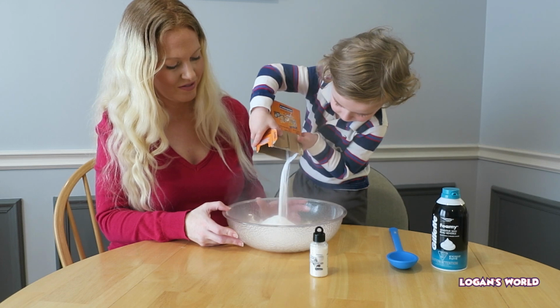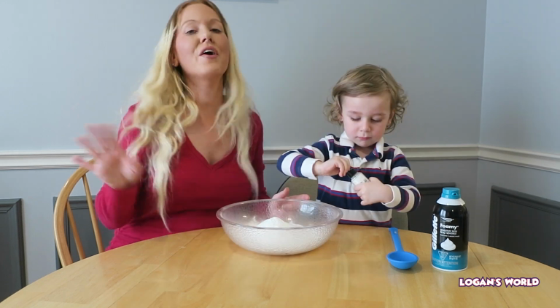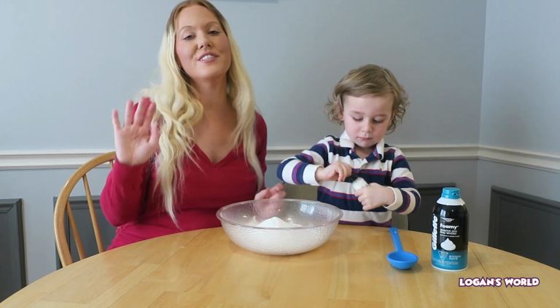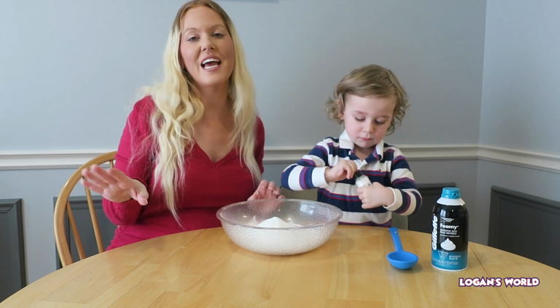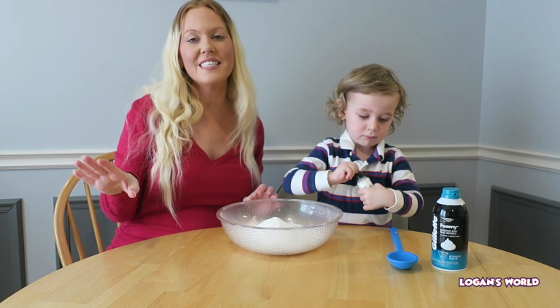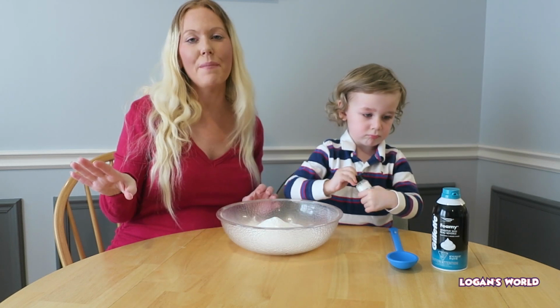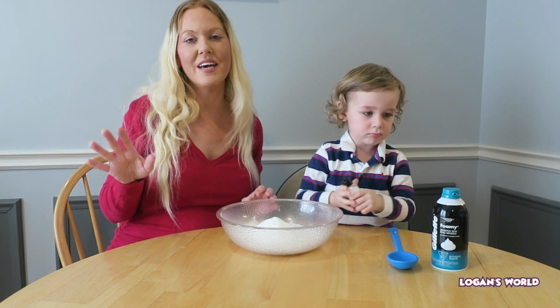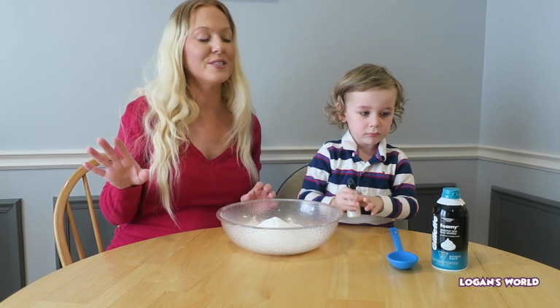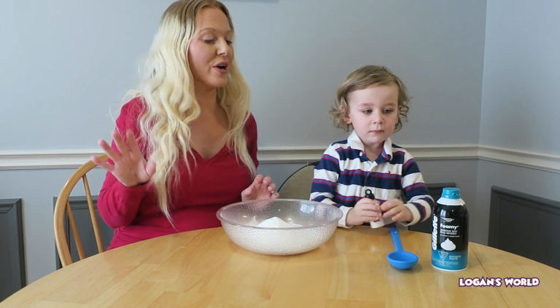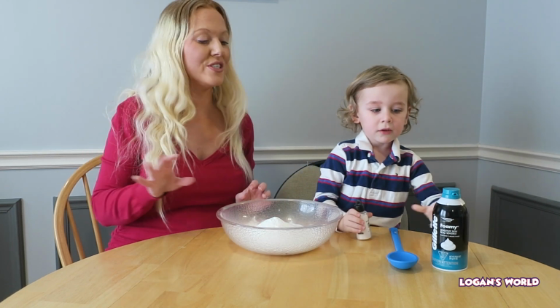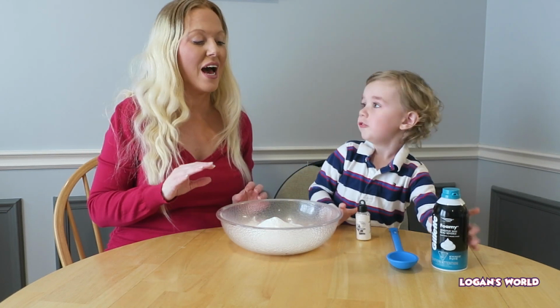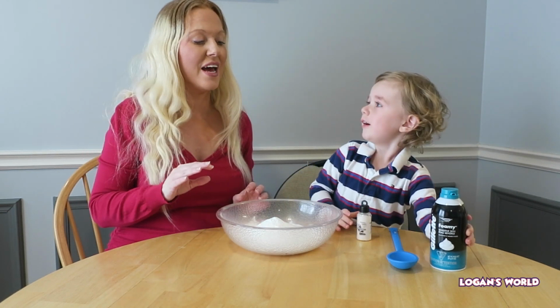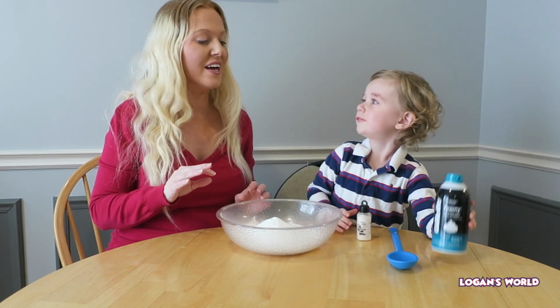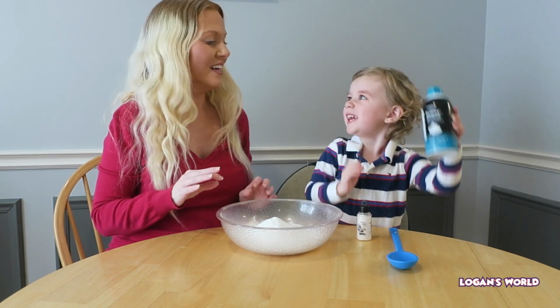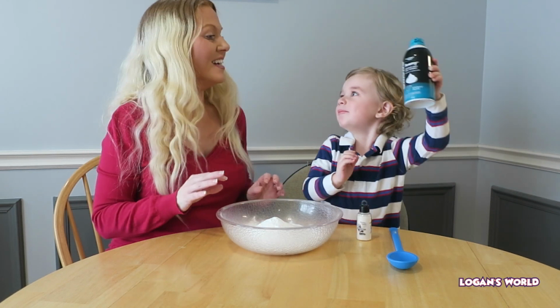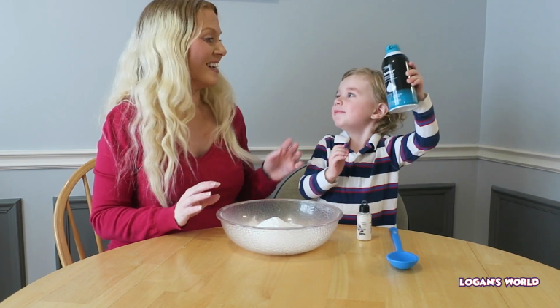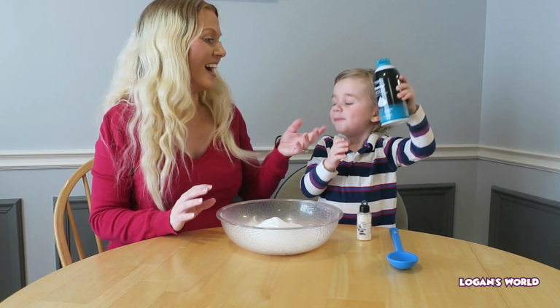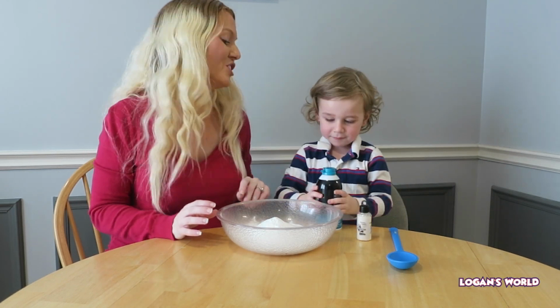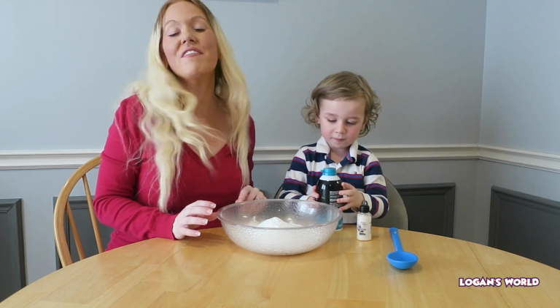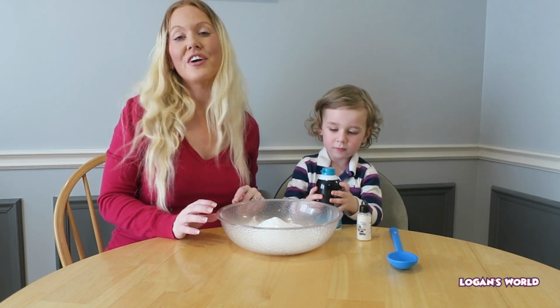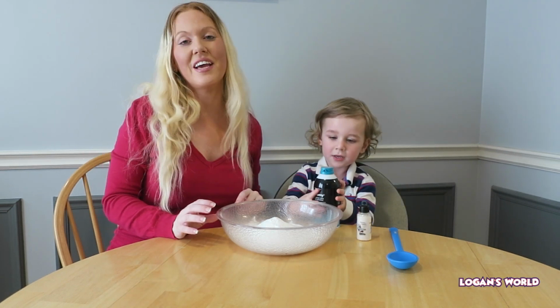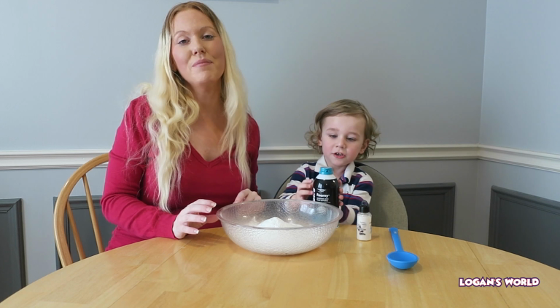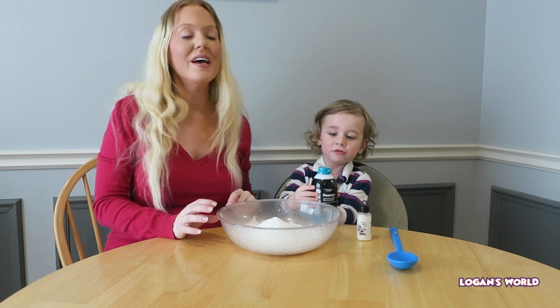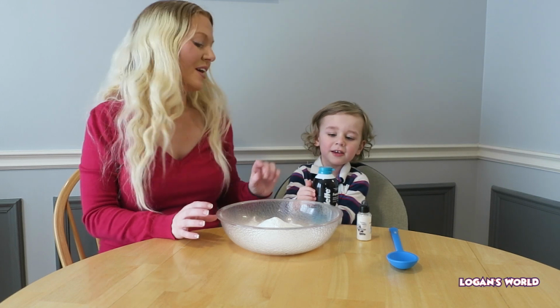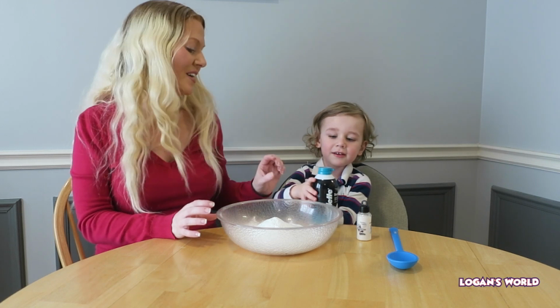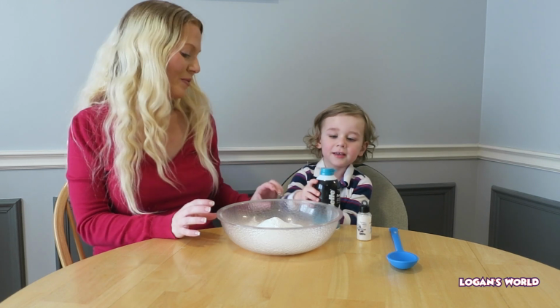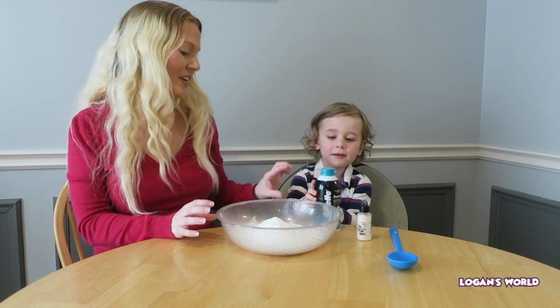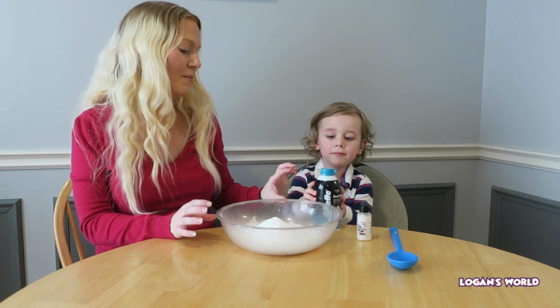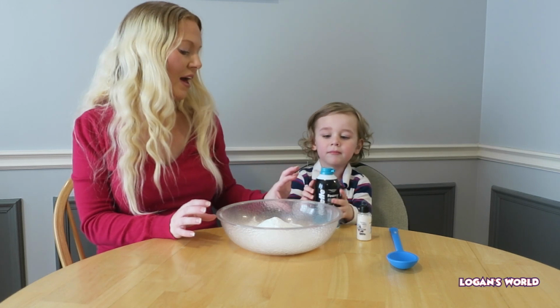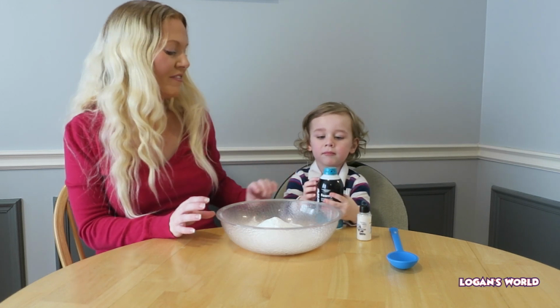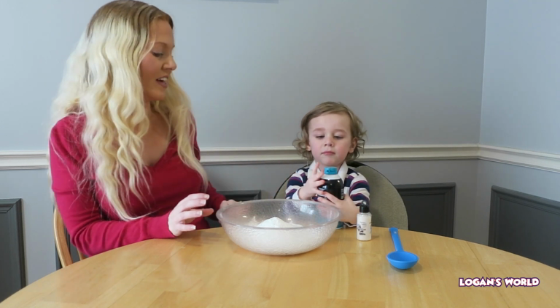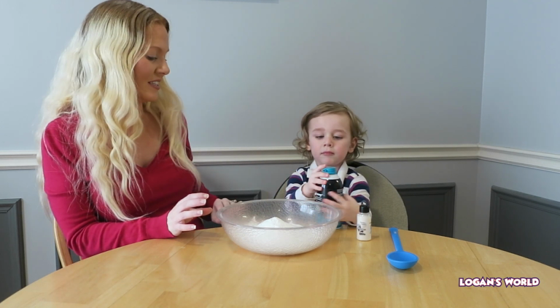The next step is we're going to add shaving cream. We're going to add about half of this.